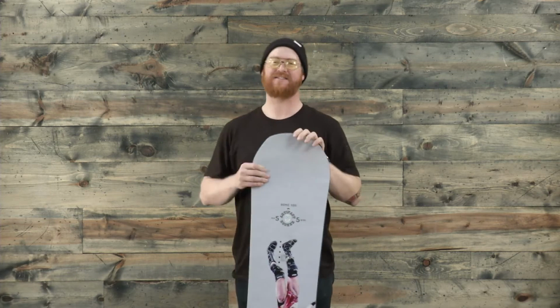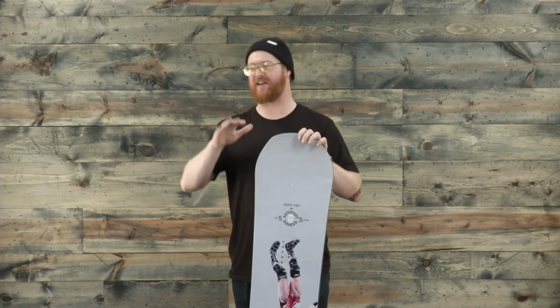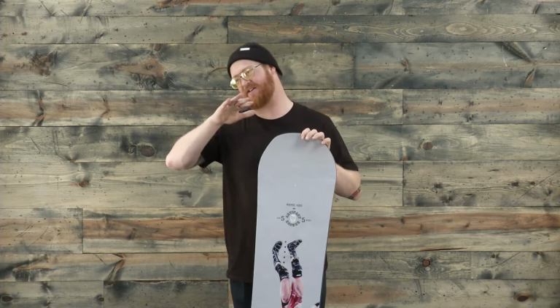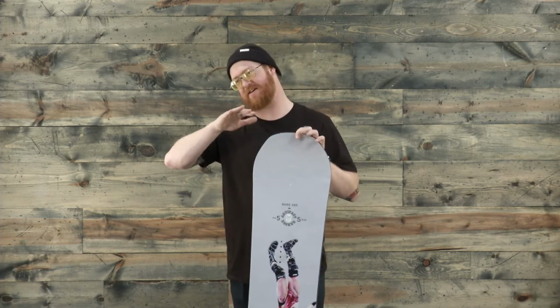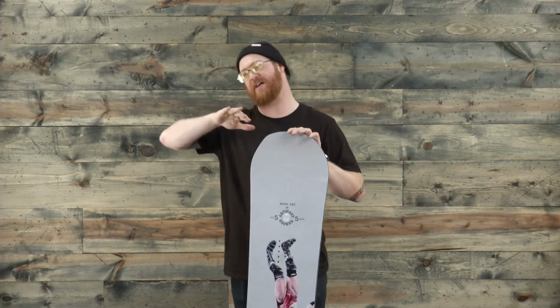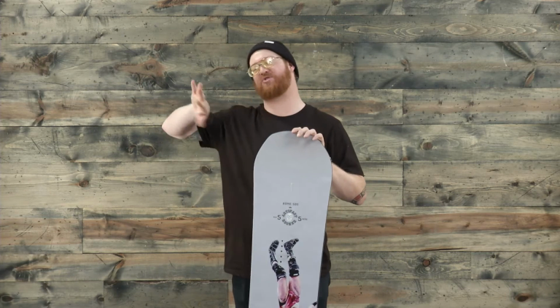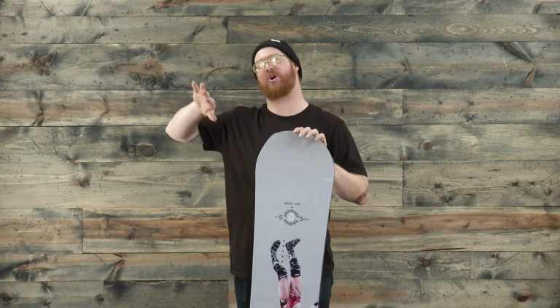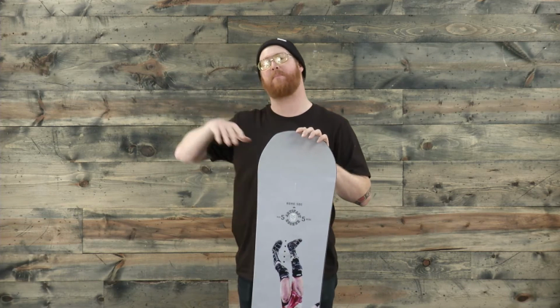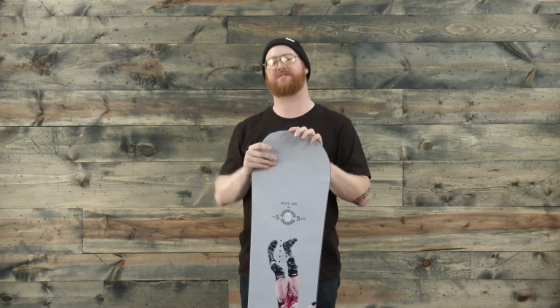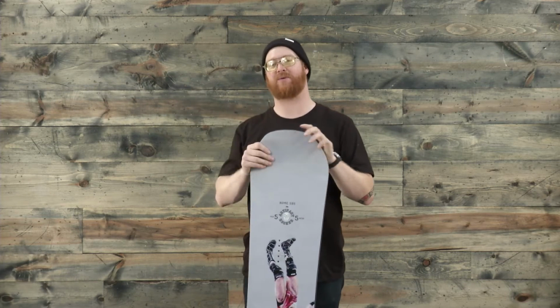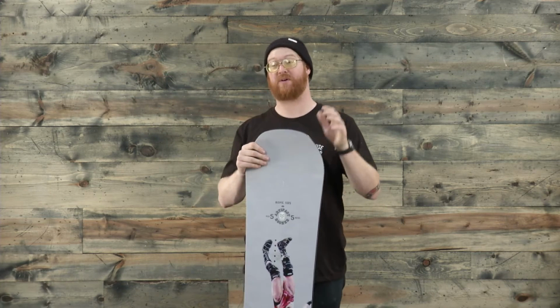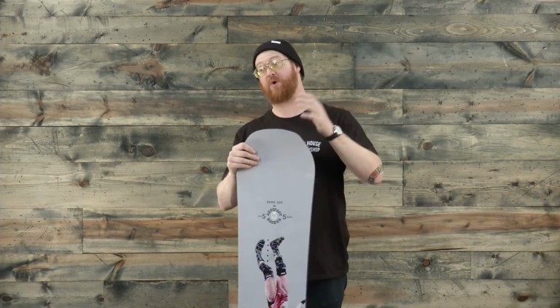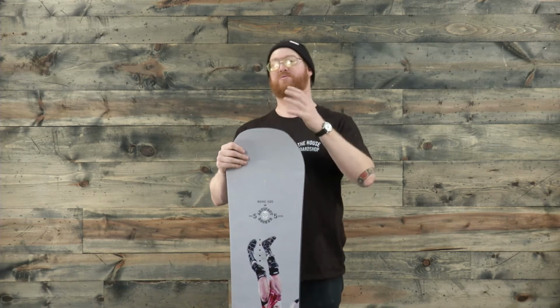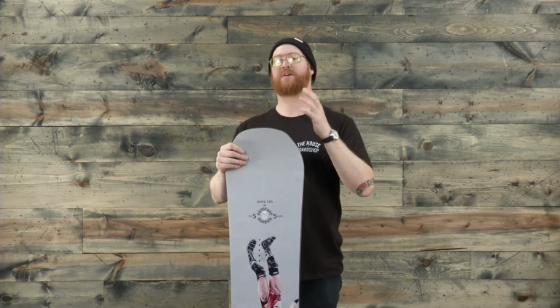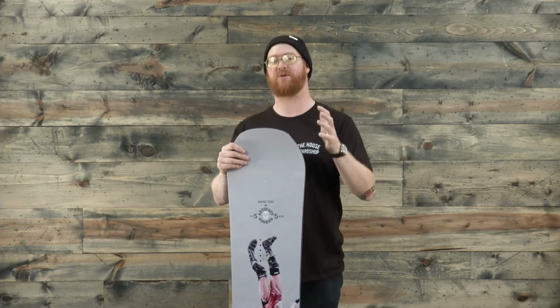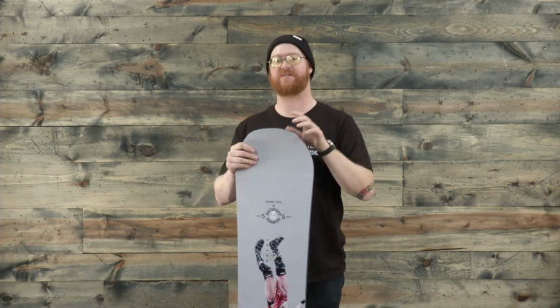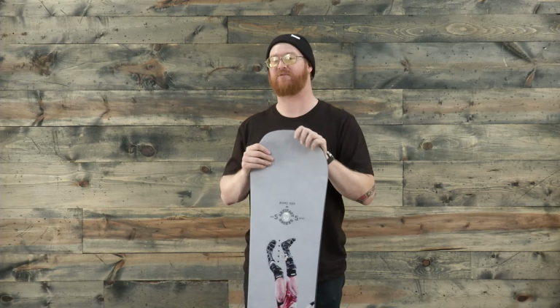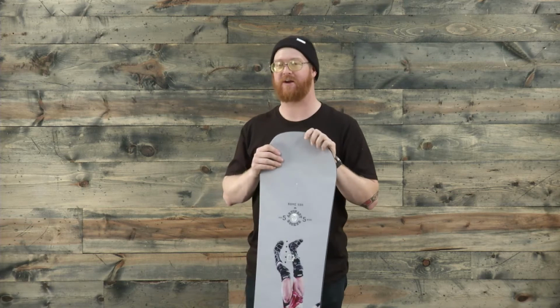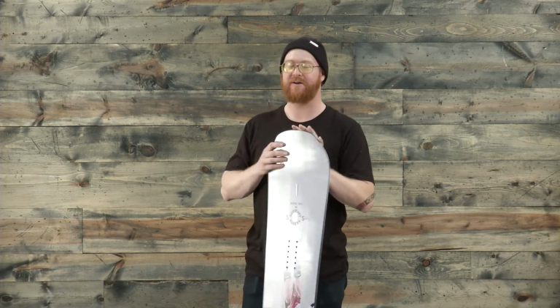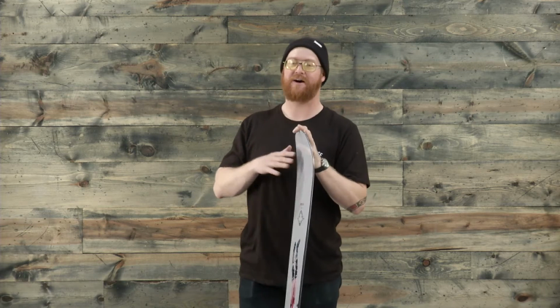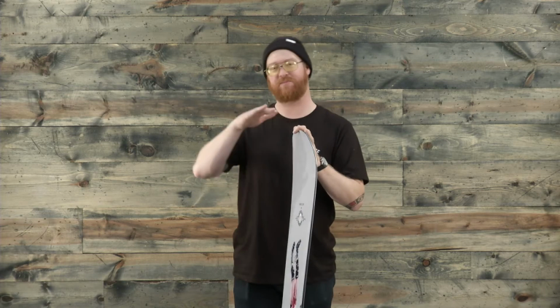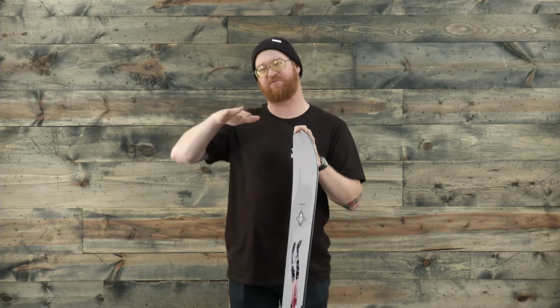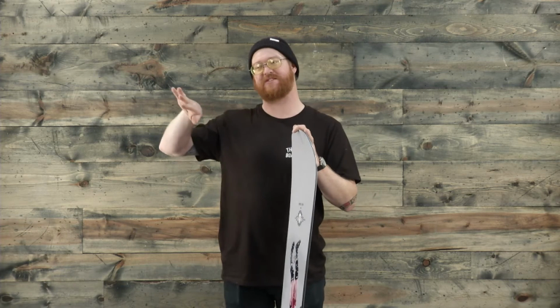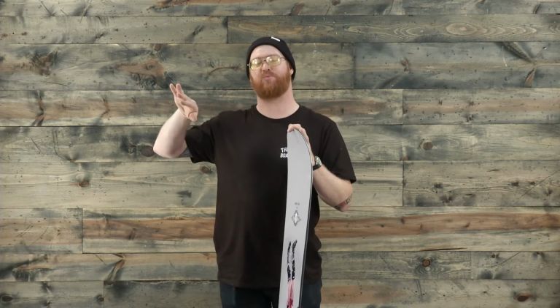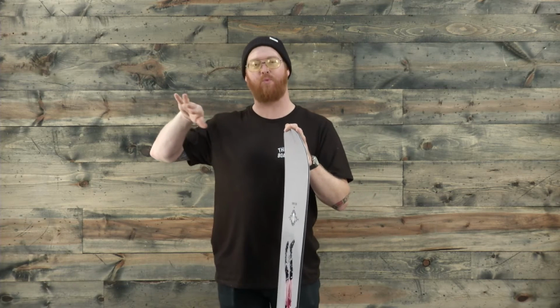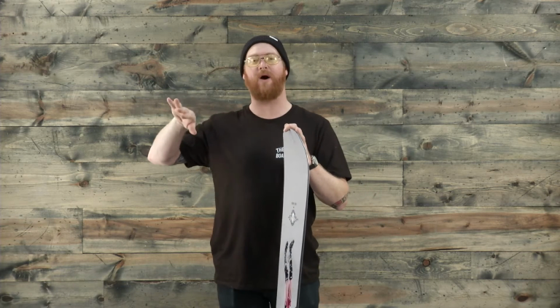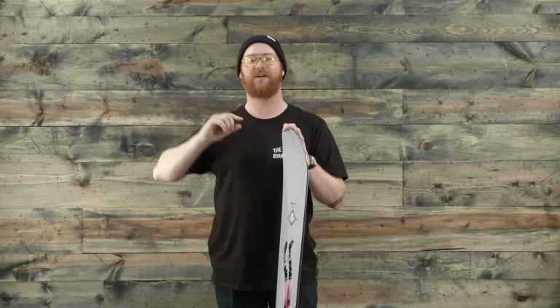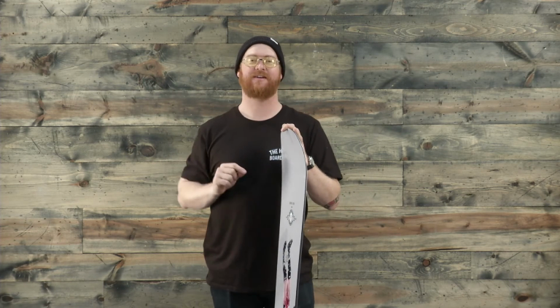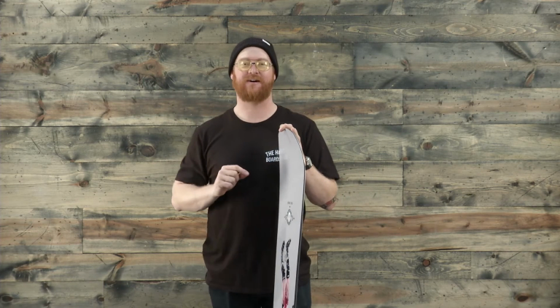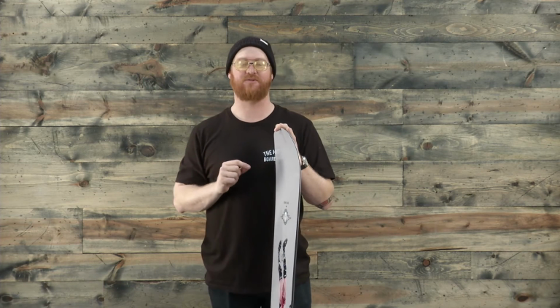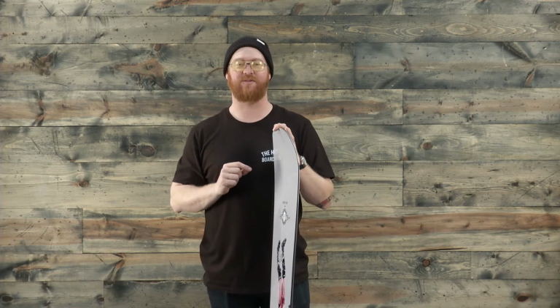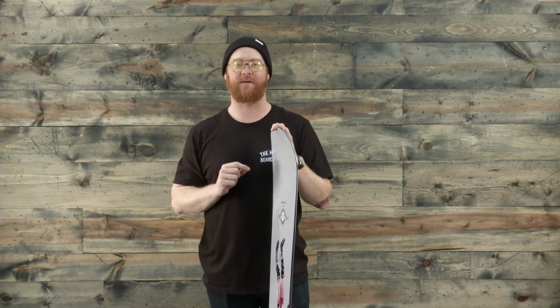It's a great flexing style board that's really smooth in its flex — it doesn't have any sharp points where it's really, really soft in one spot. It flexes well in between the feet.